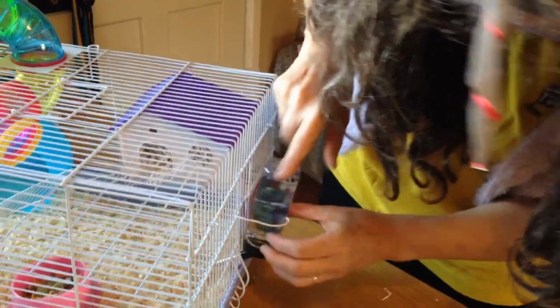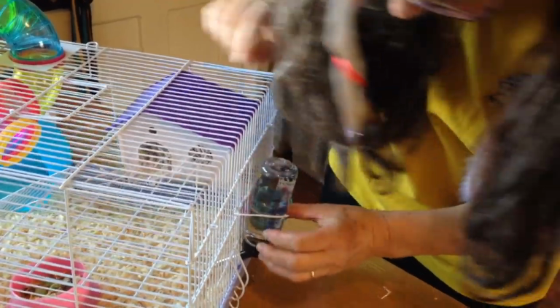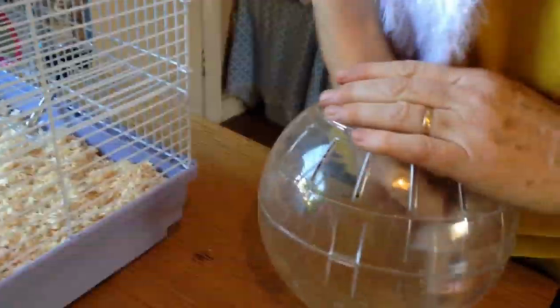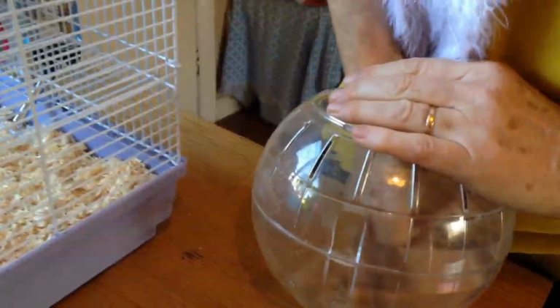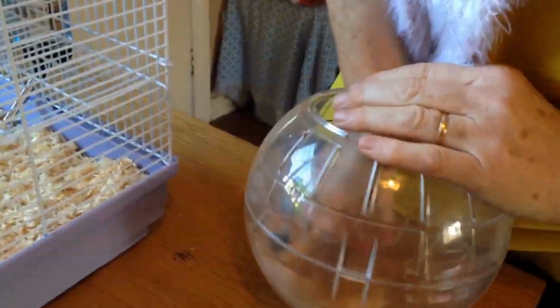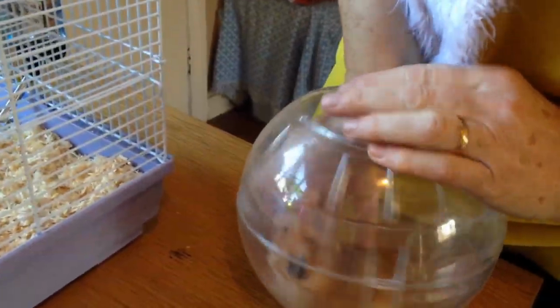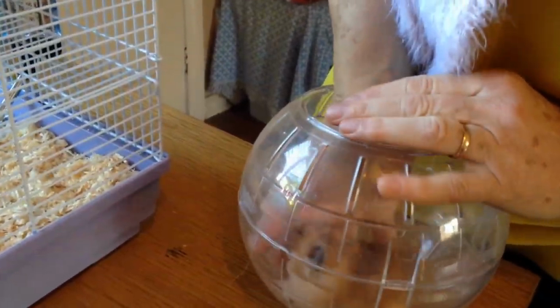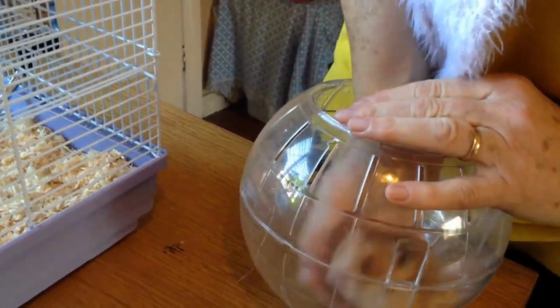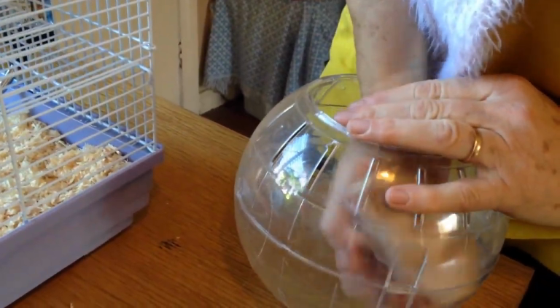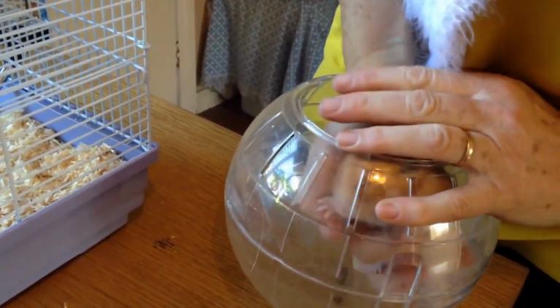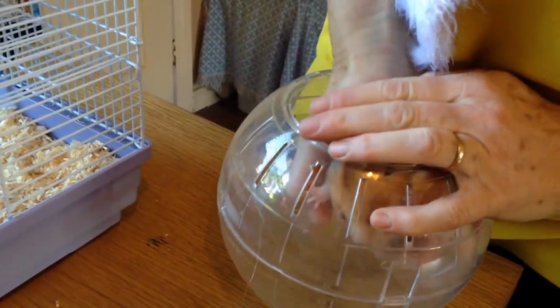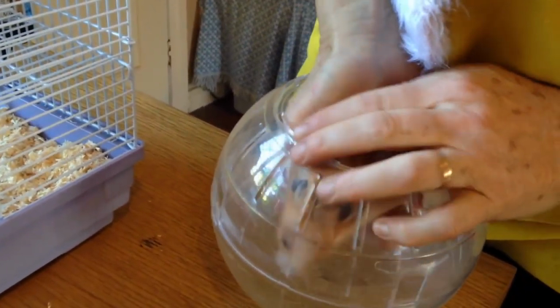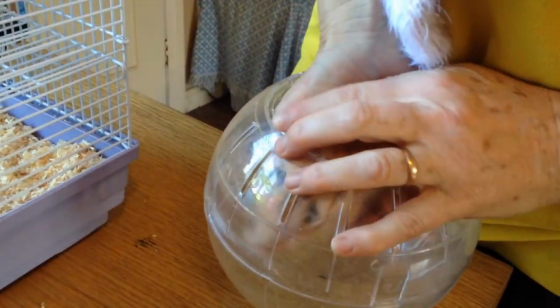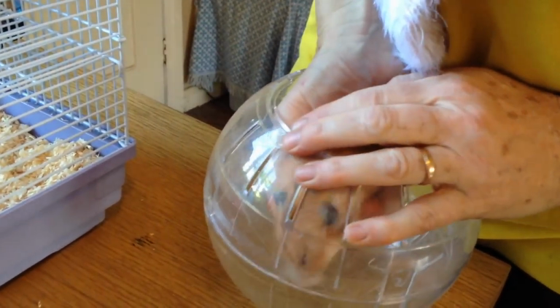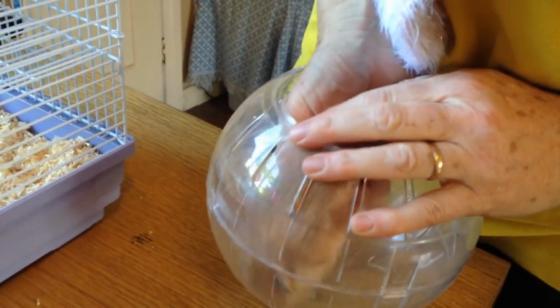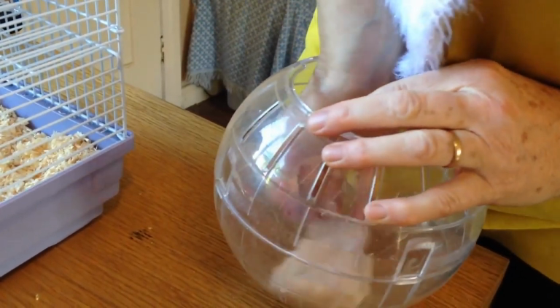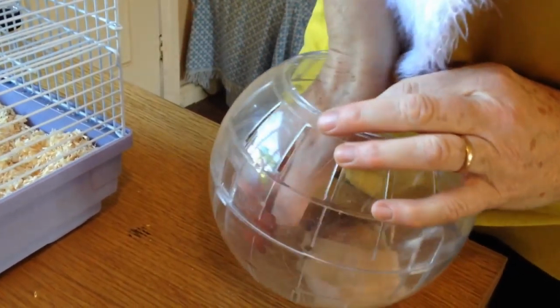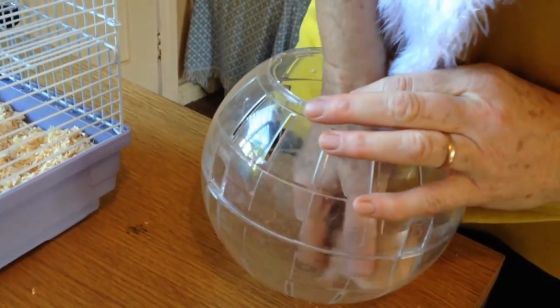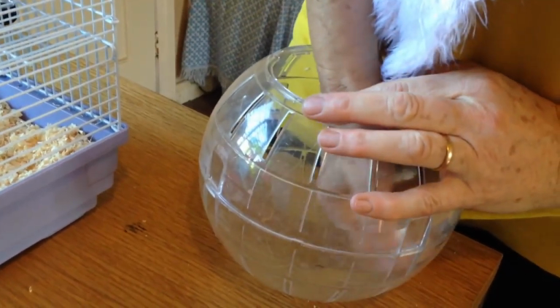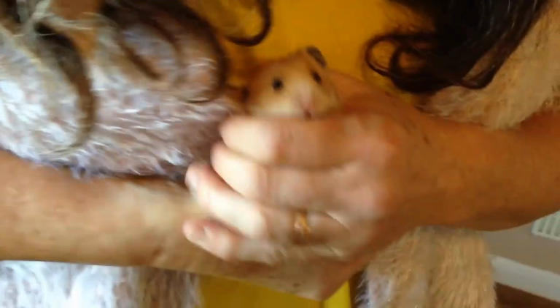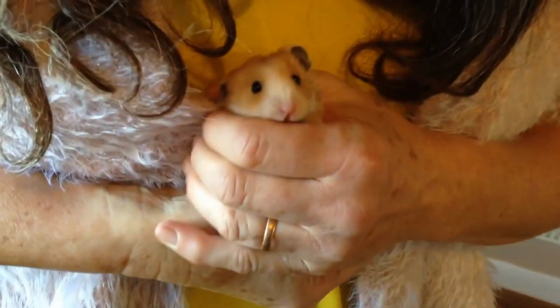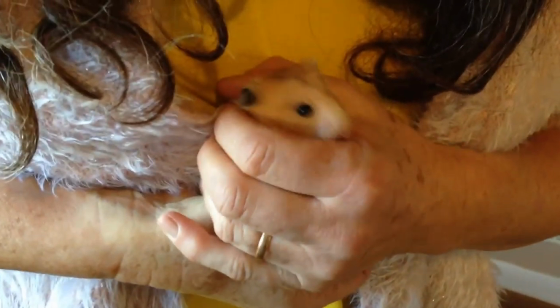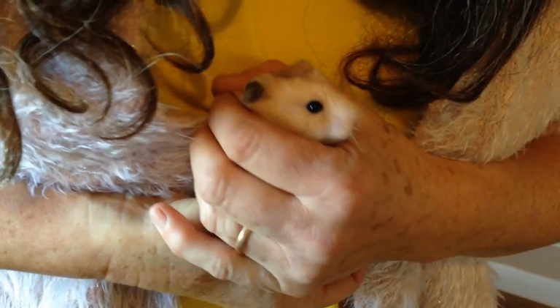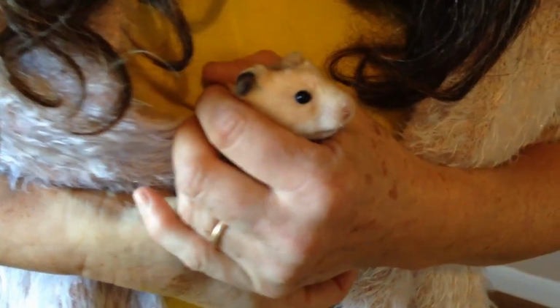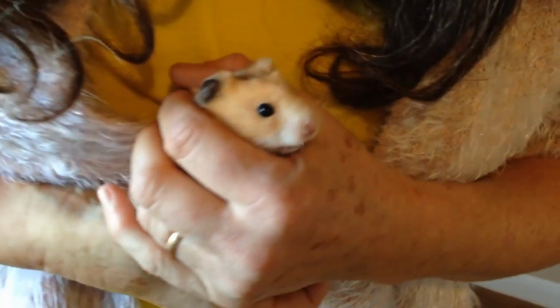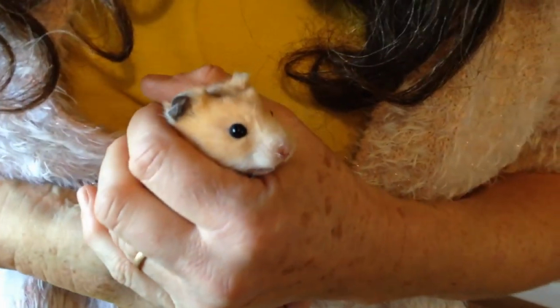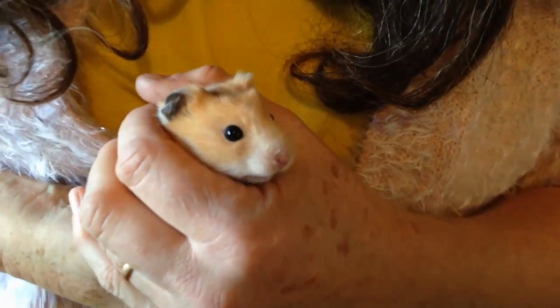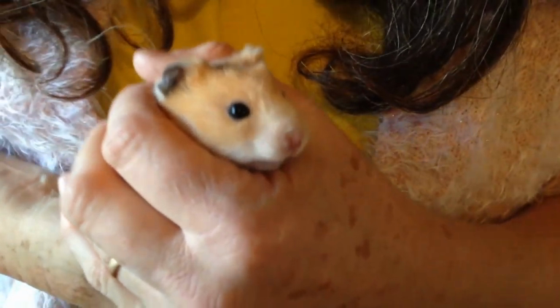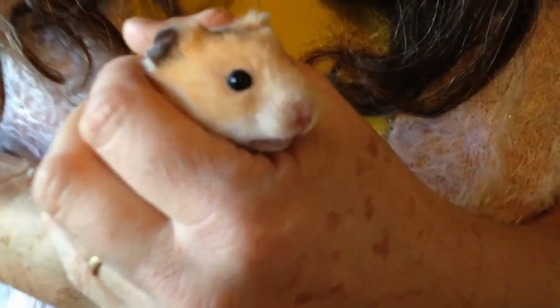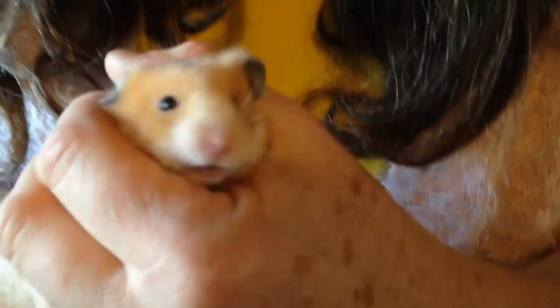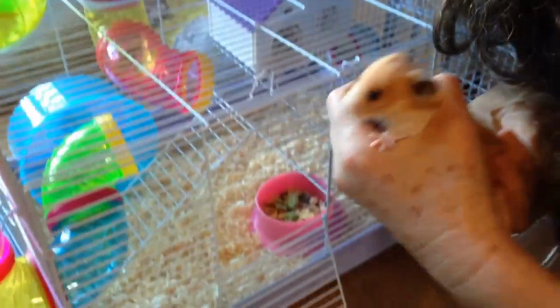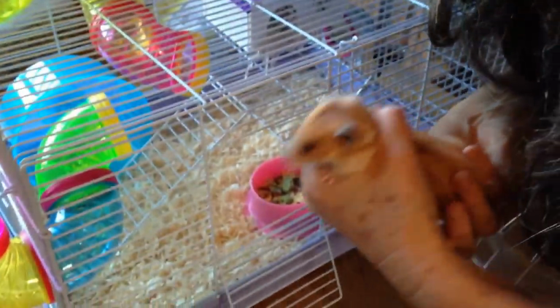I'm just going to put new muesli in. He can also have fruit and veg — can't have citrus, can't have onion.